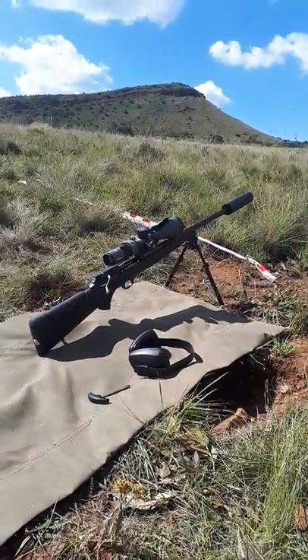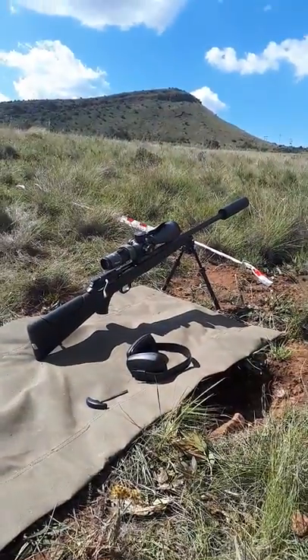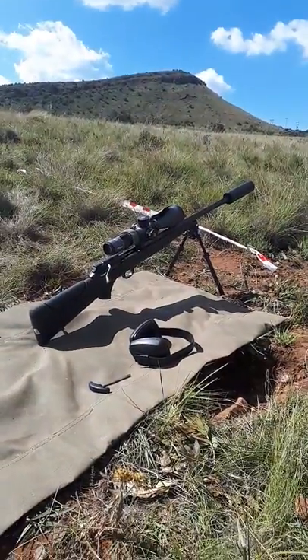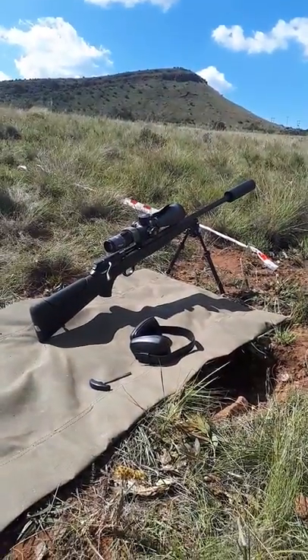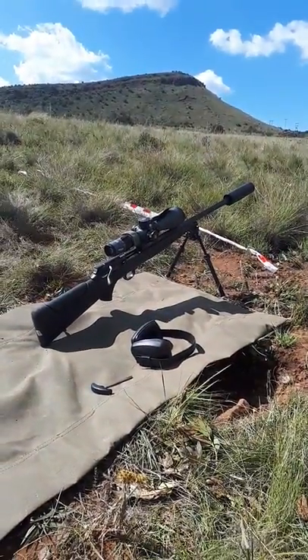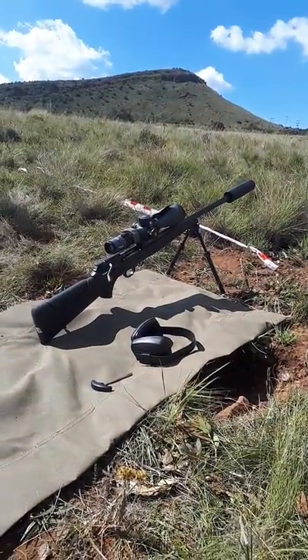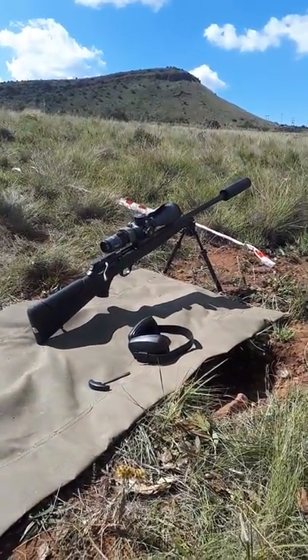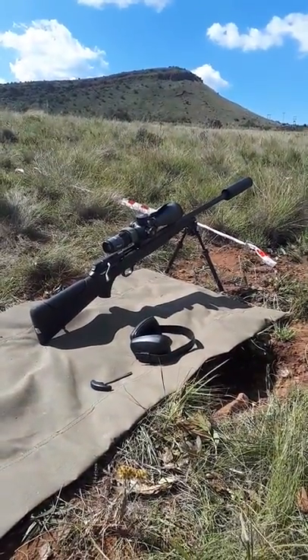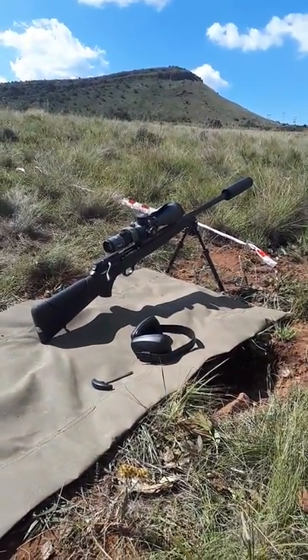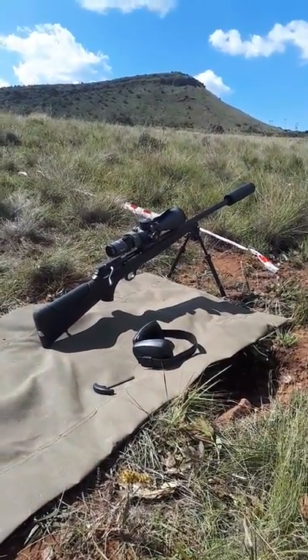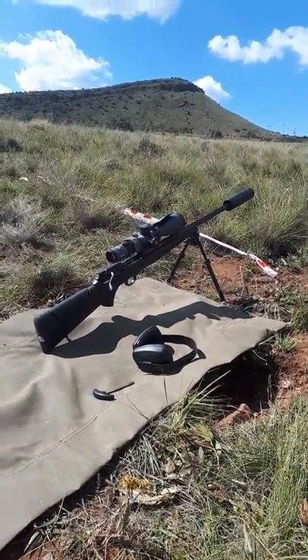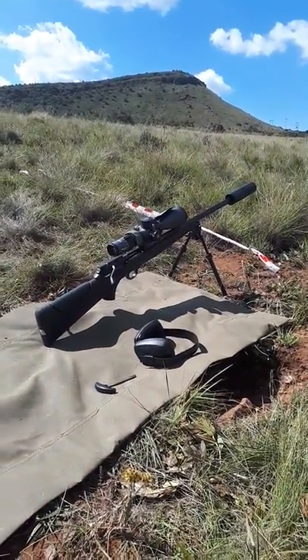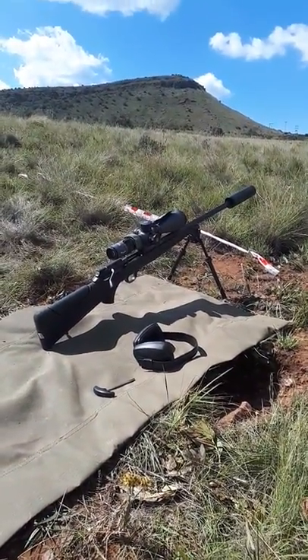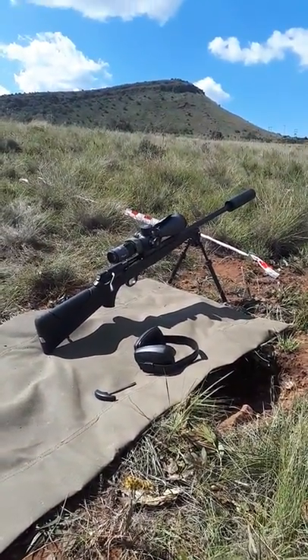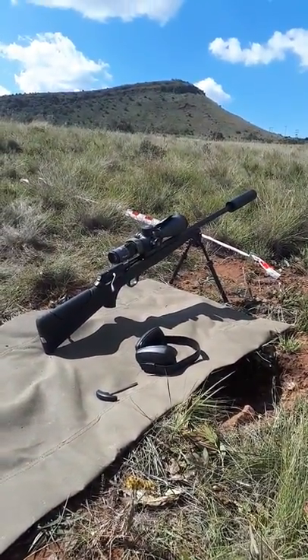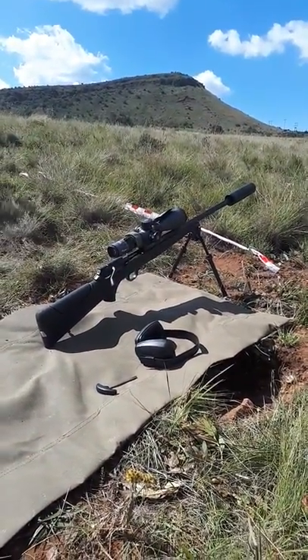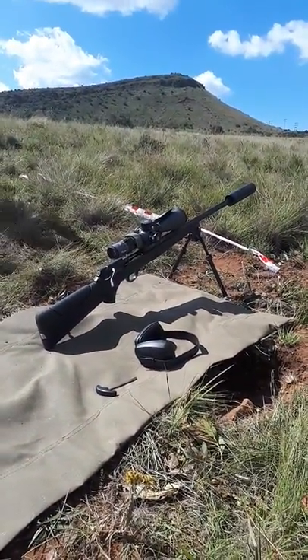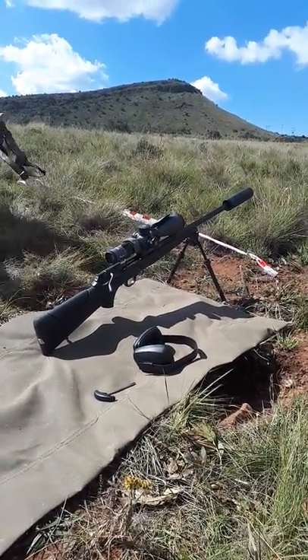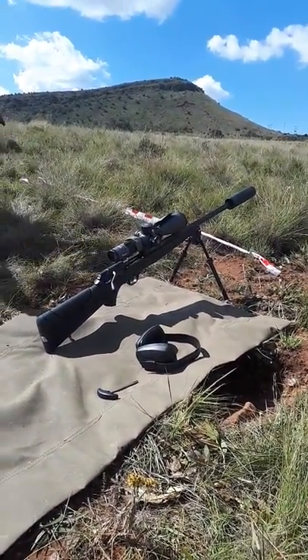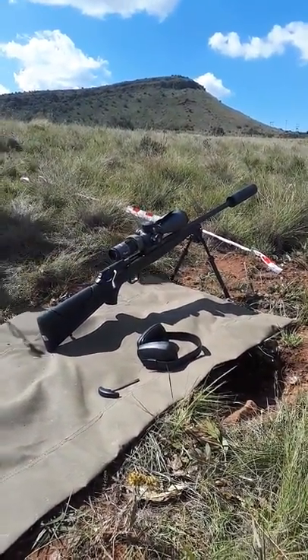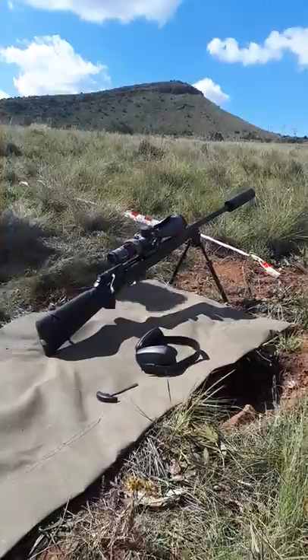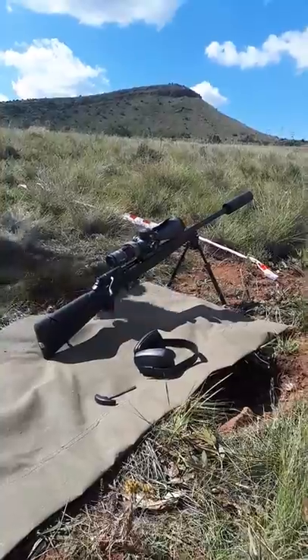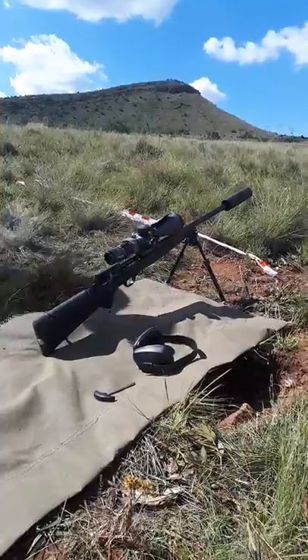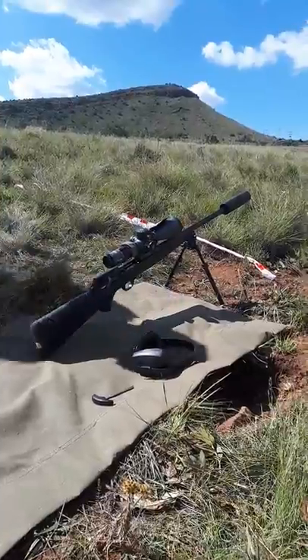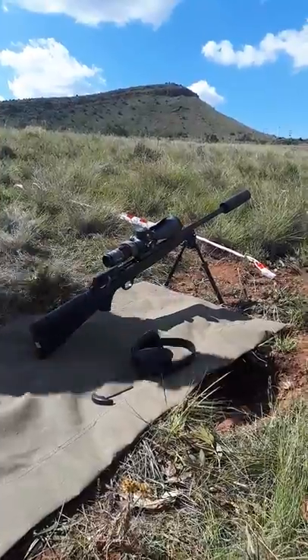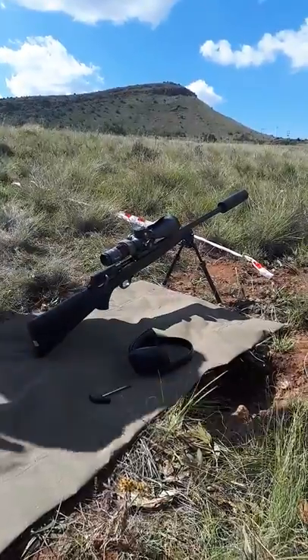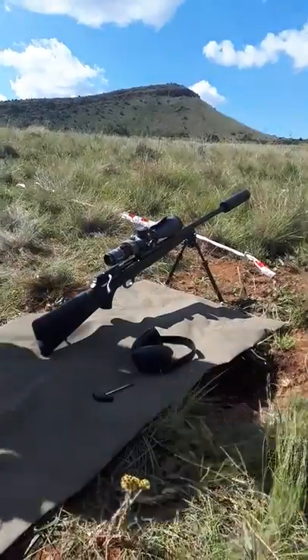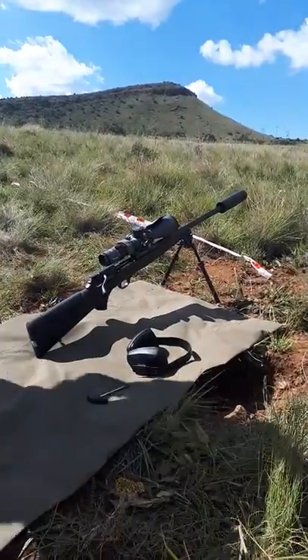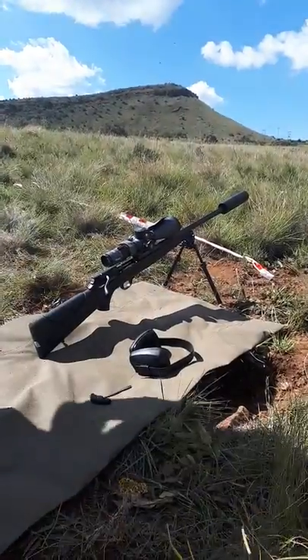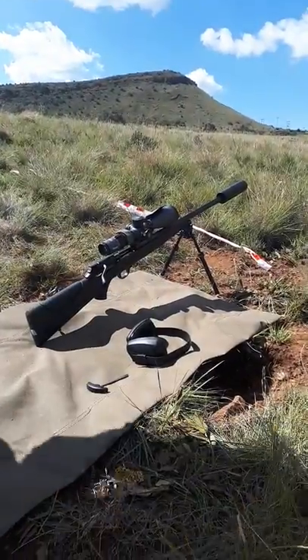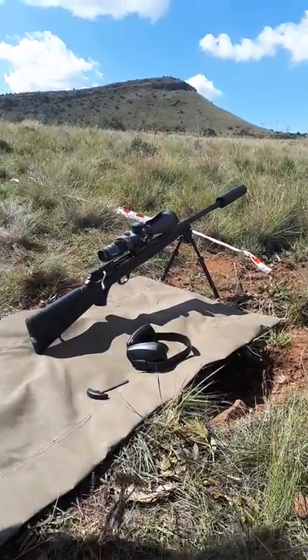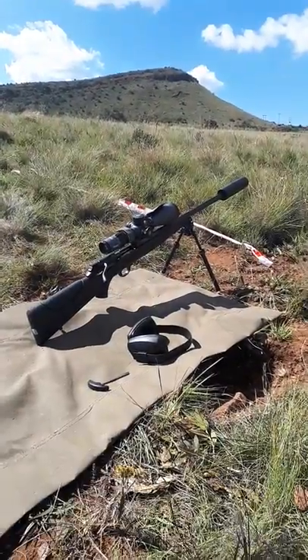Blazer R8 disassembly and assembly, with a hit on the 275-yard gong, in under a minute.